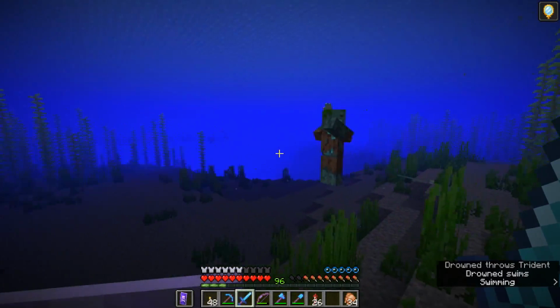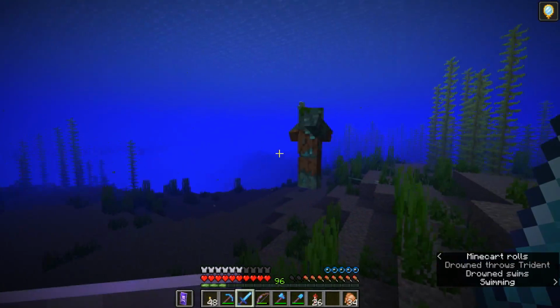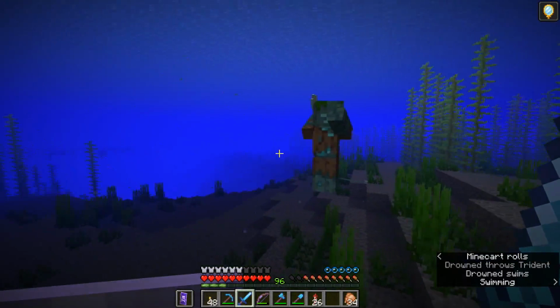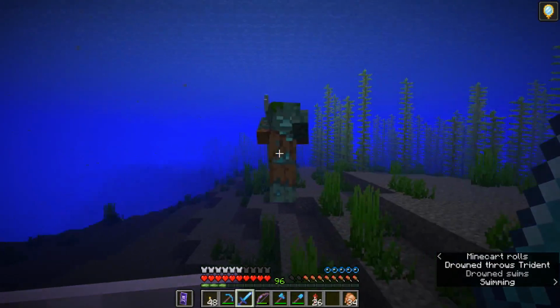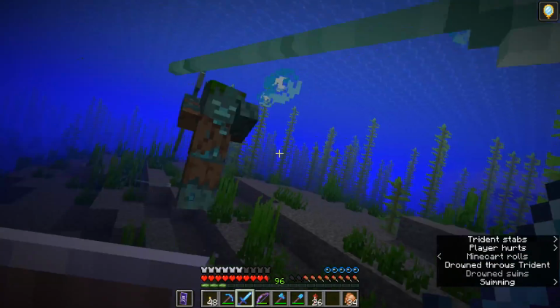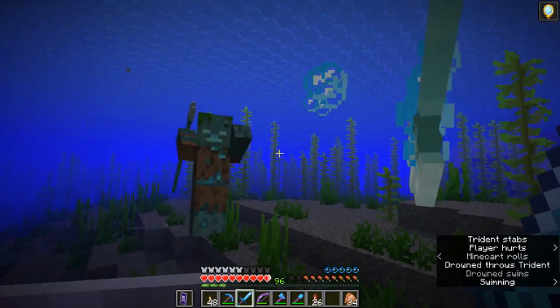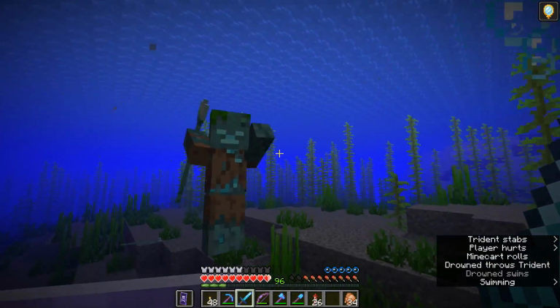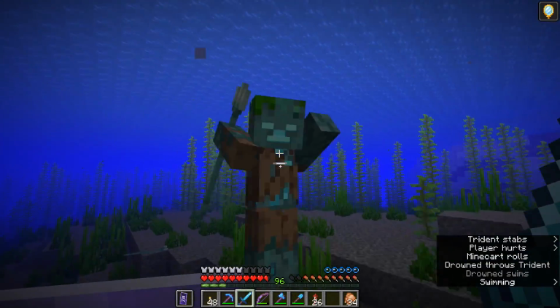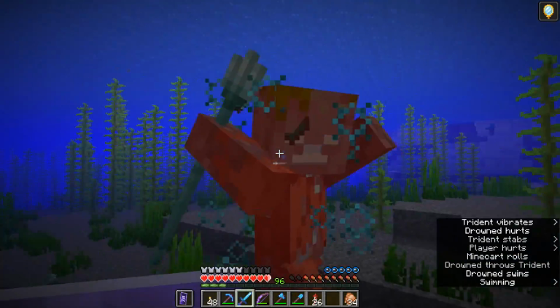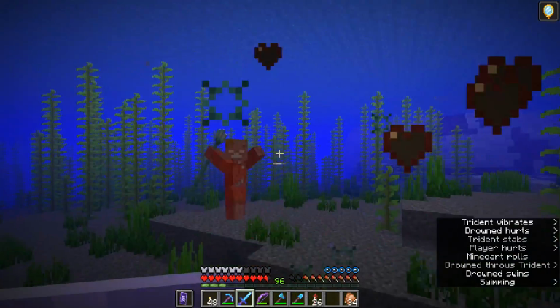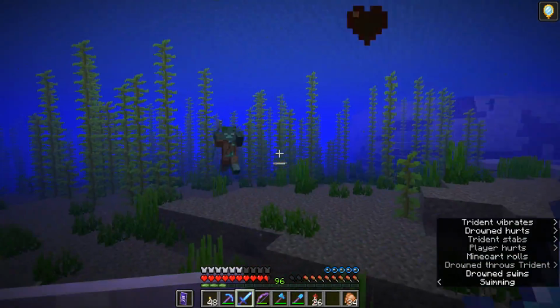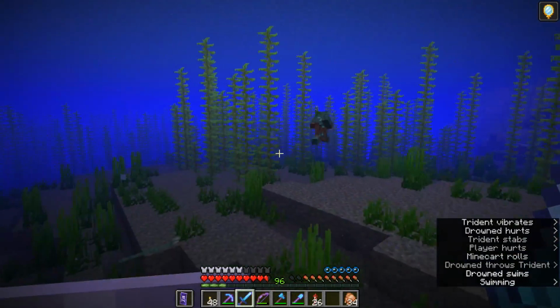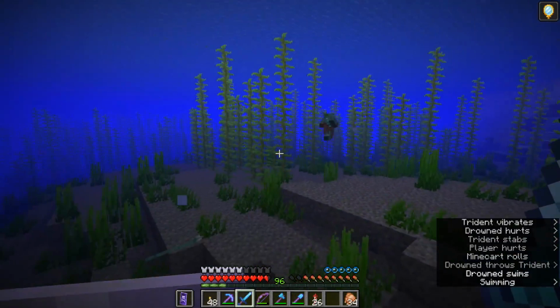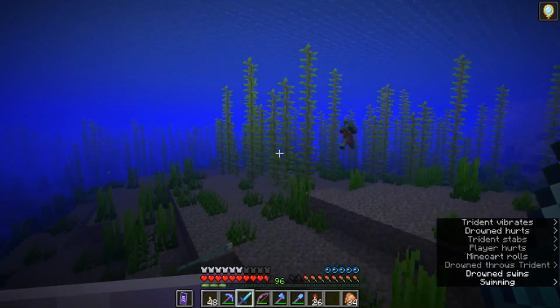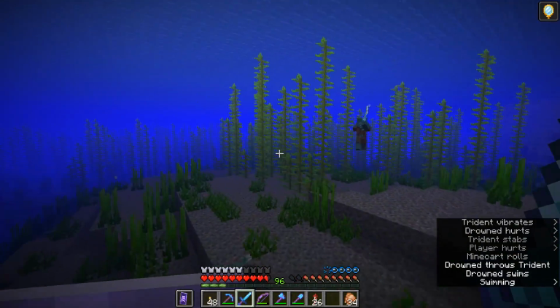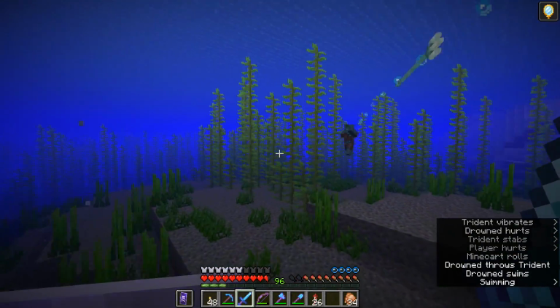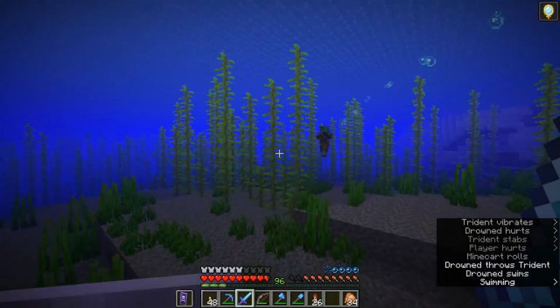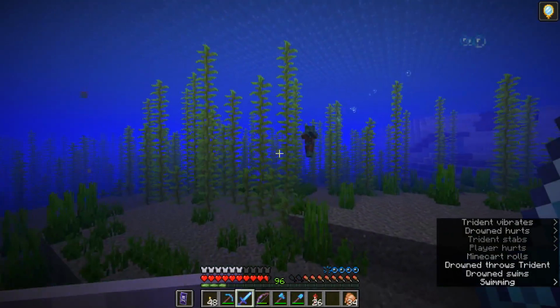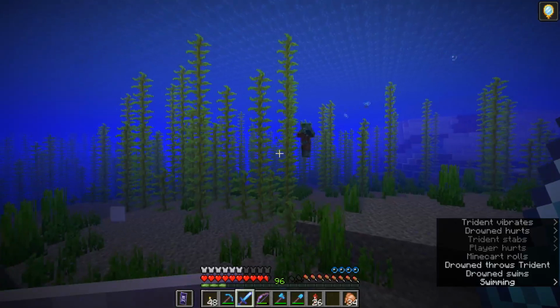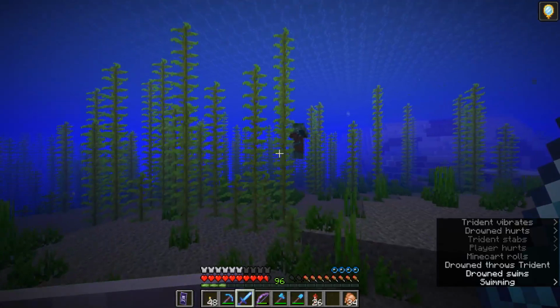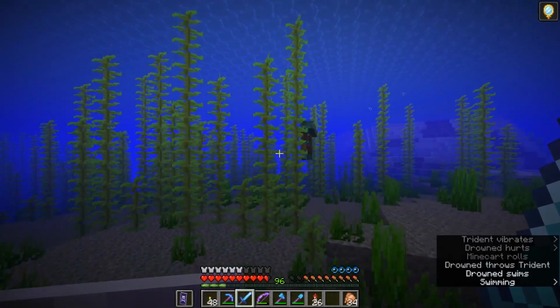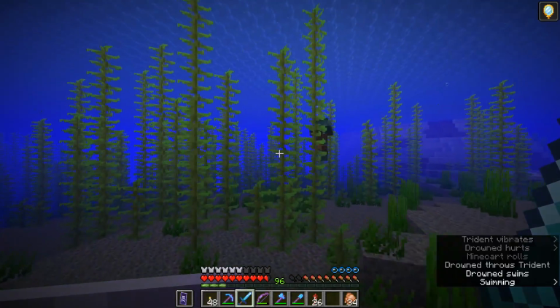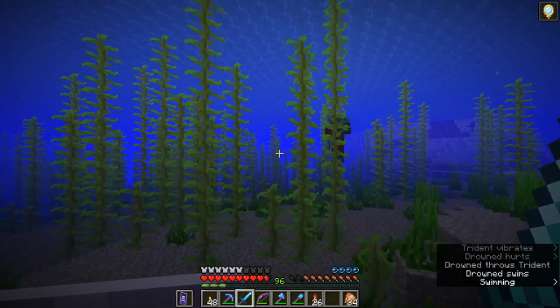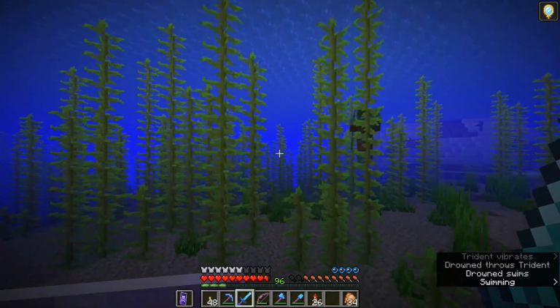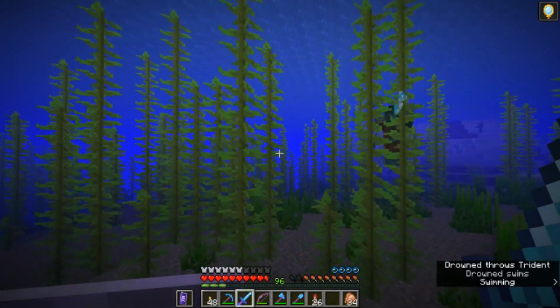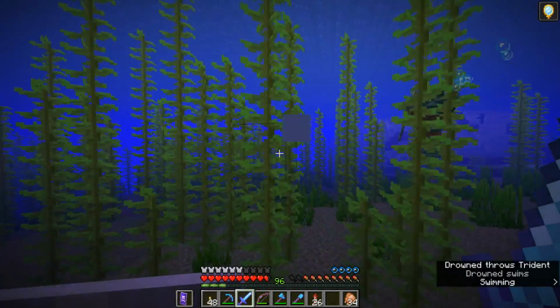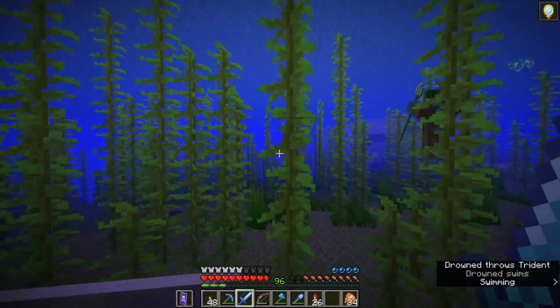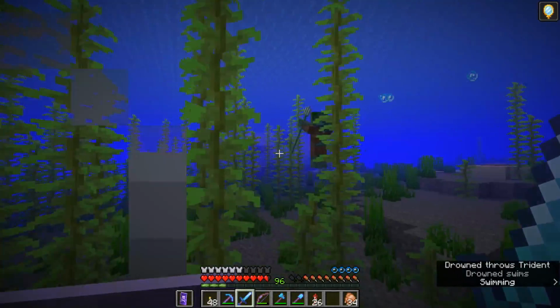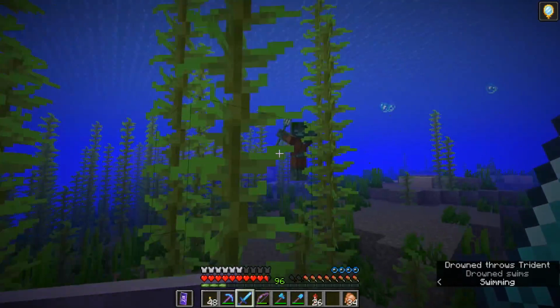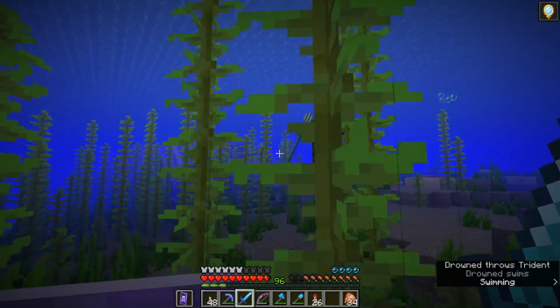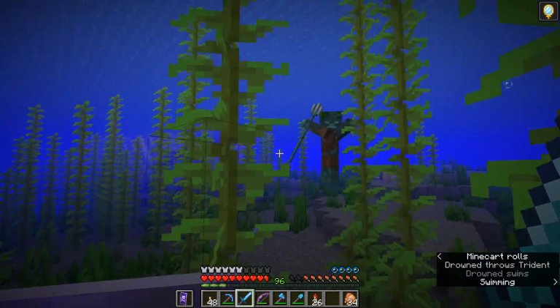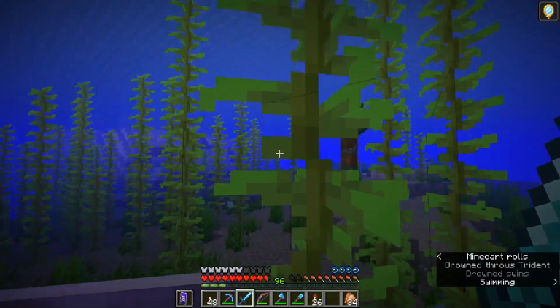Frost Walker is cool — no pun intended — but it can break farms when you're around it, and when you want to get underwater, it's kind of useless.